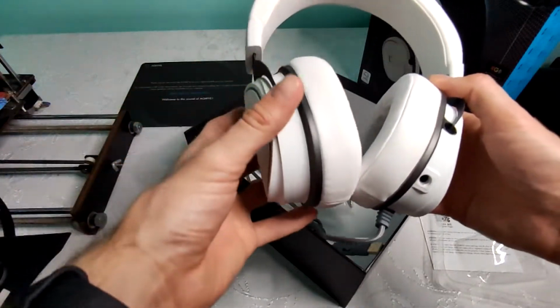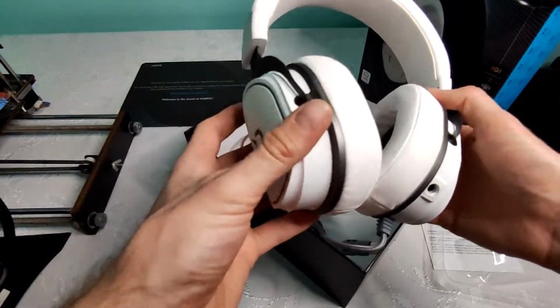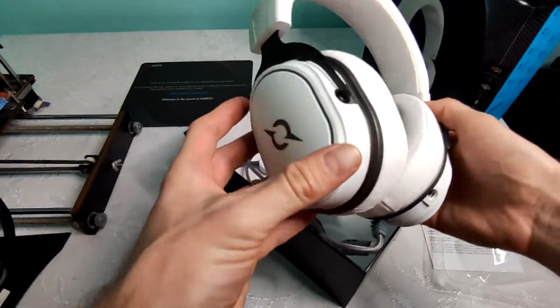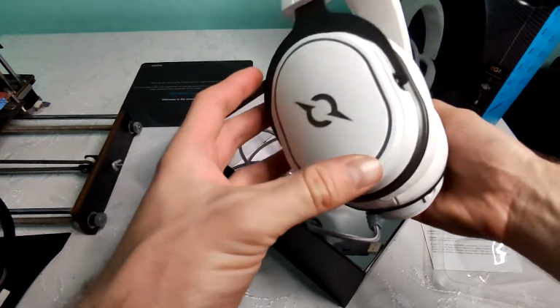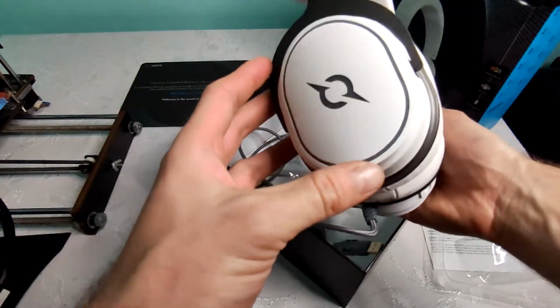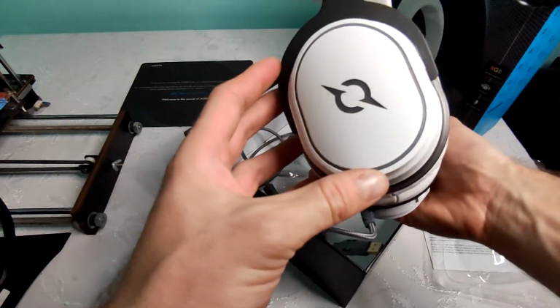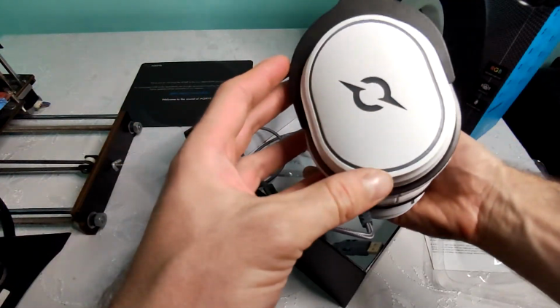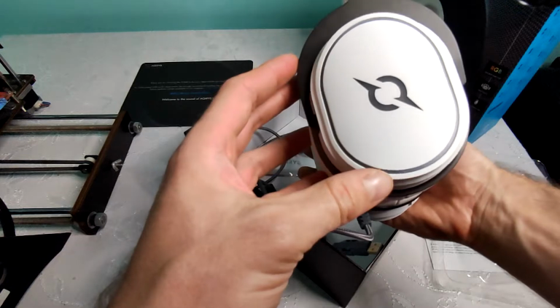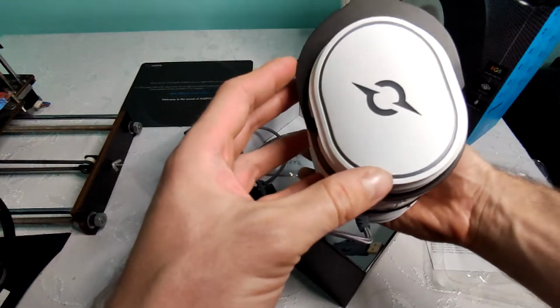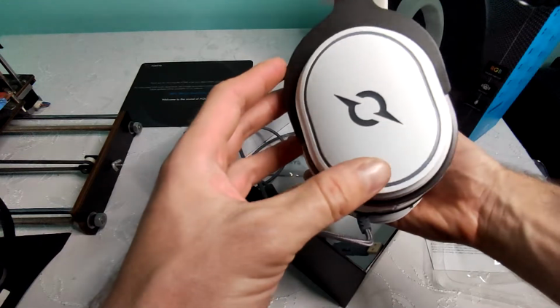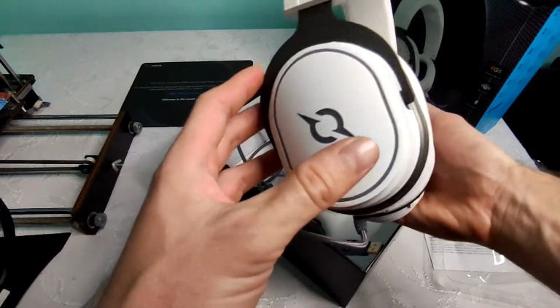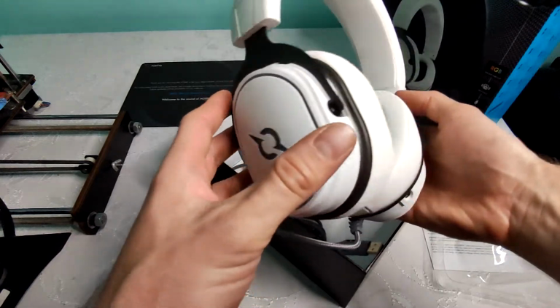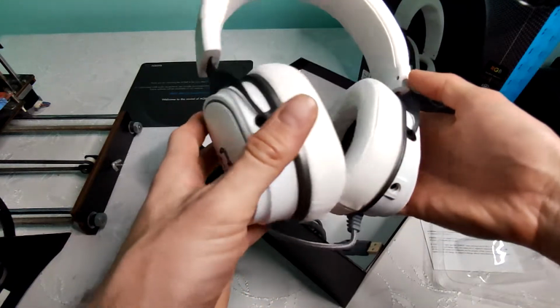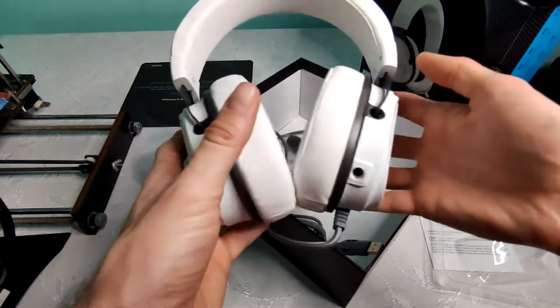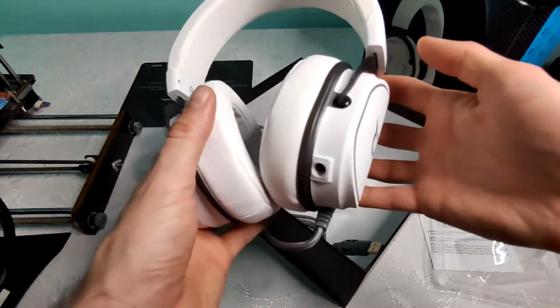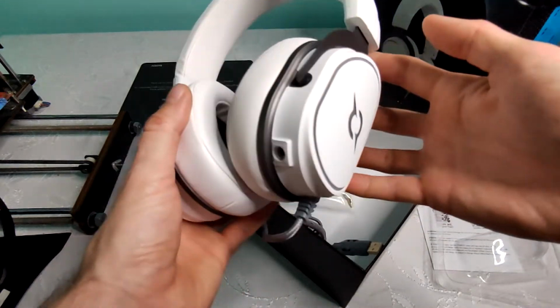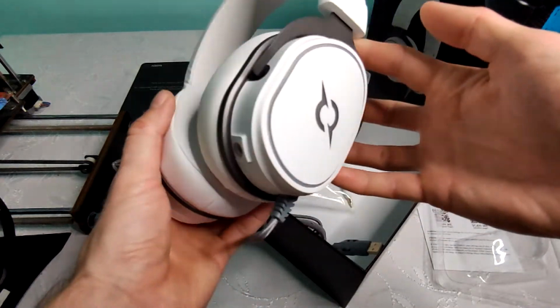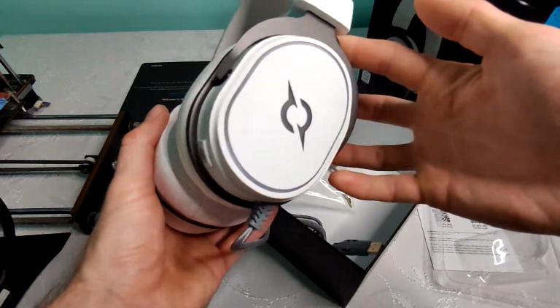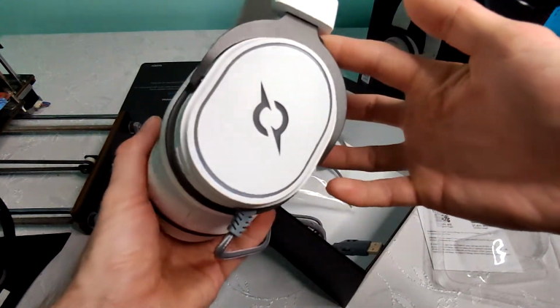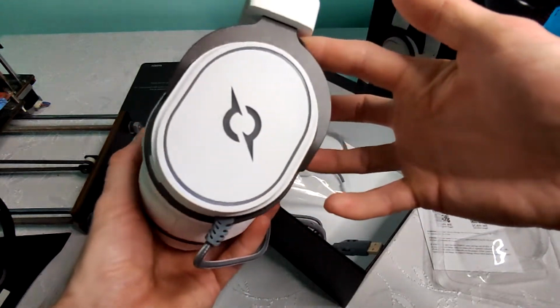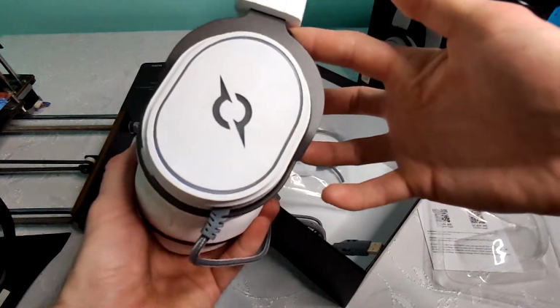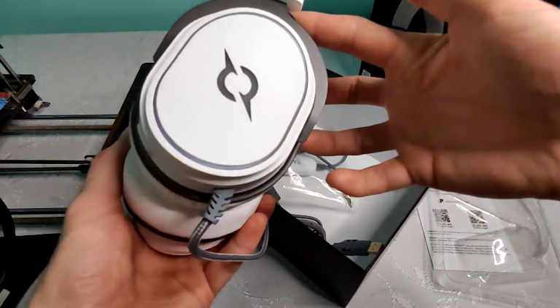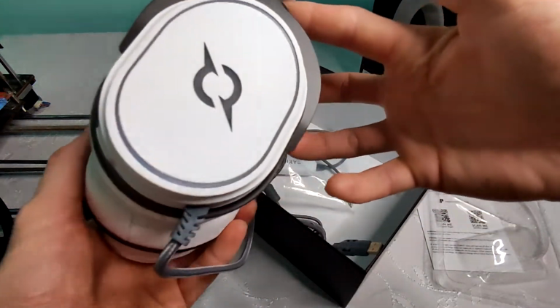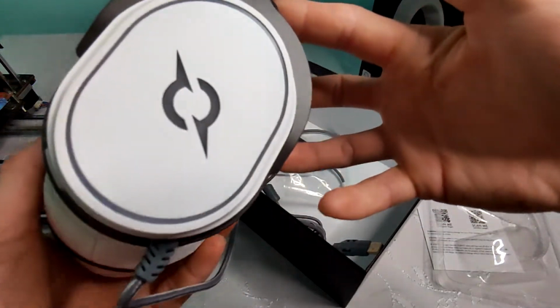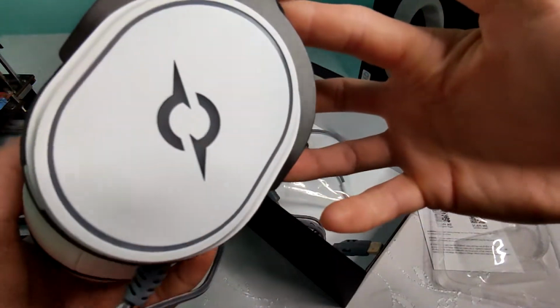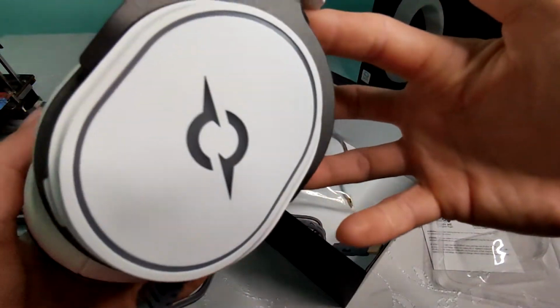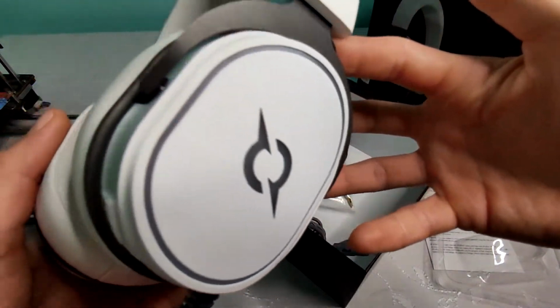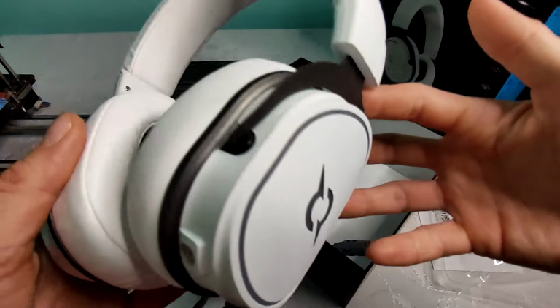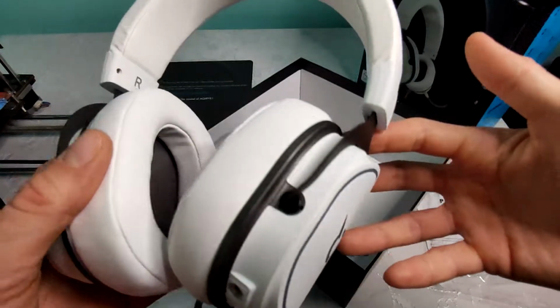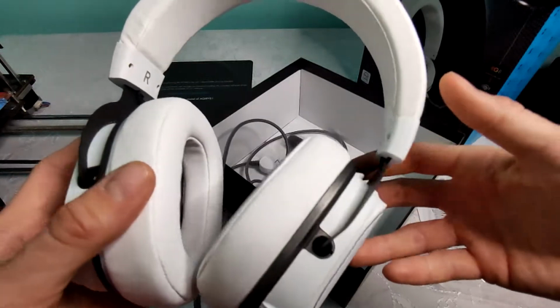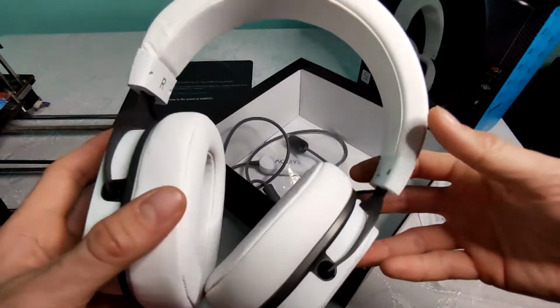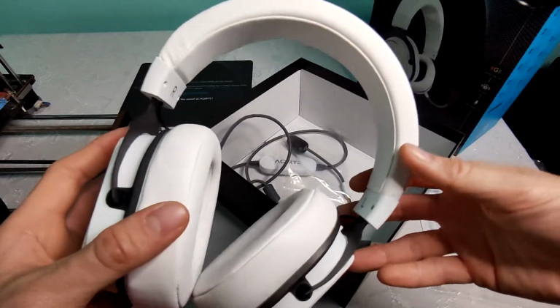After taking them out, I can feel how professional the material is — not cheap plastic like I used to have until now.